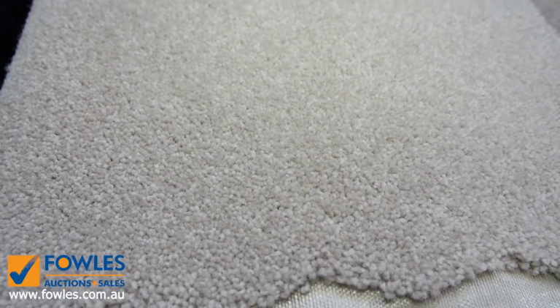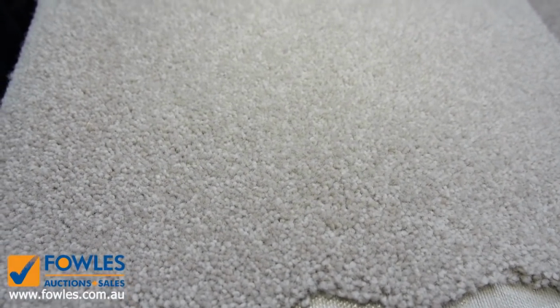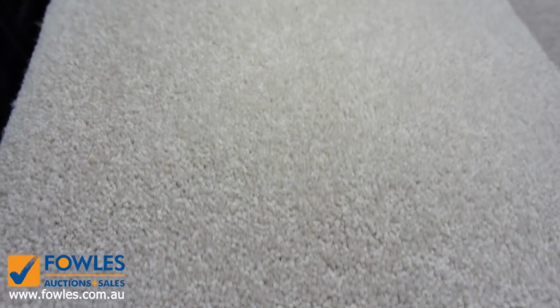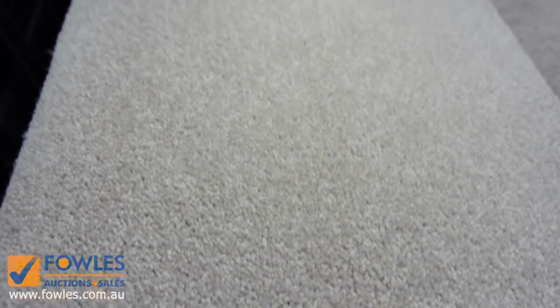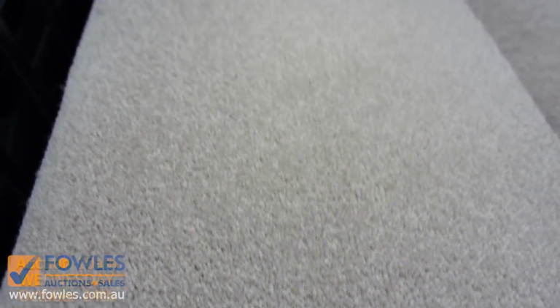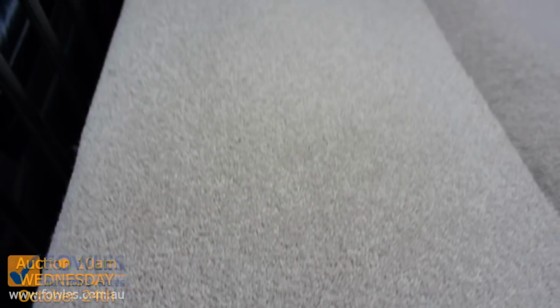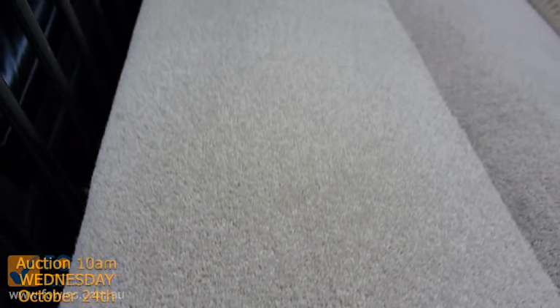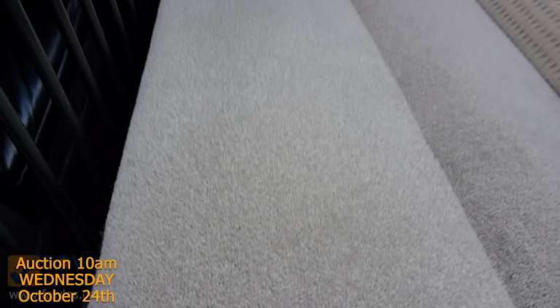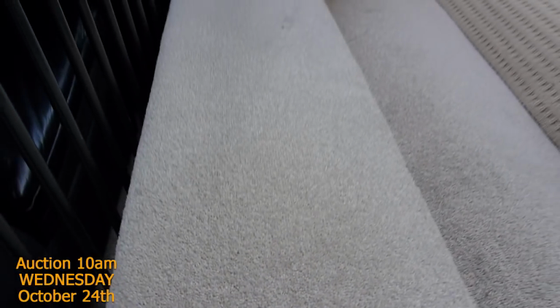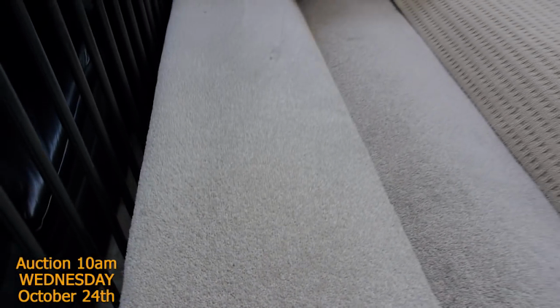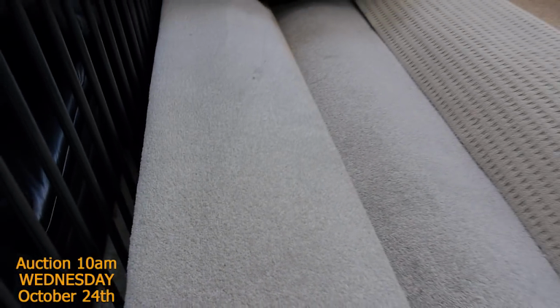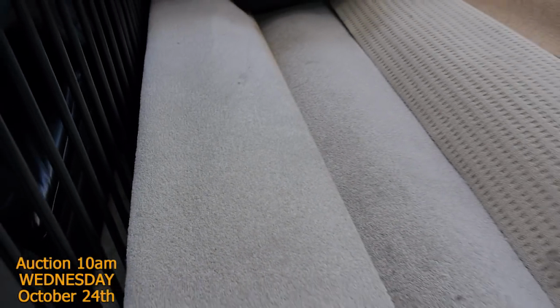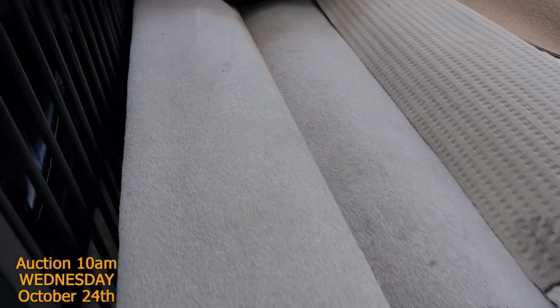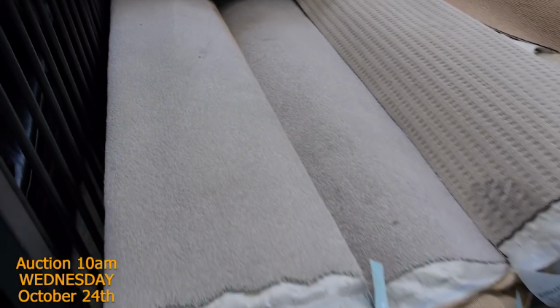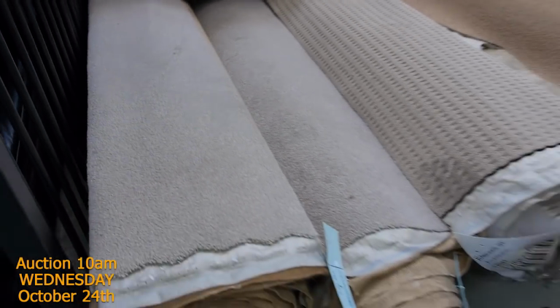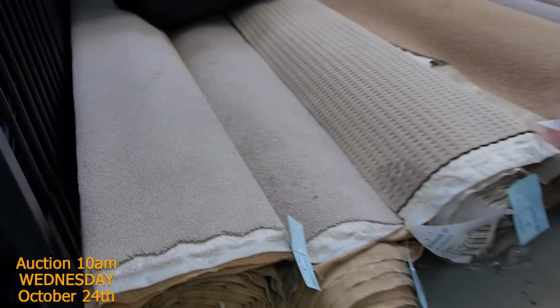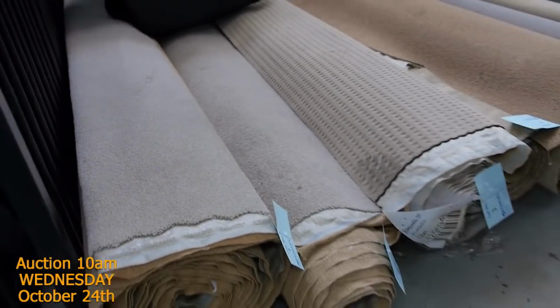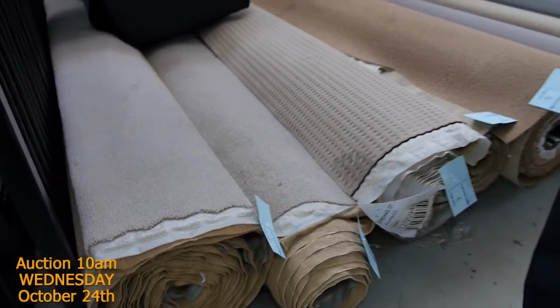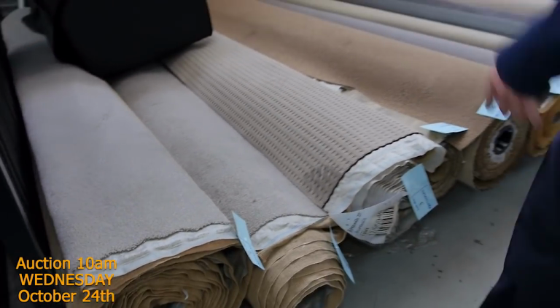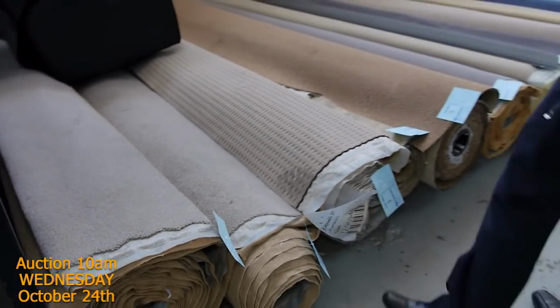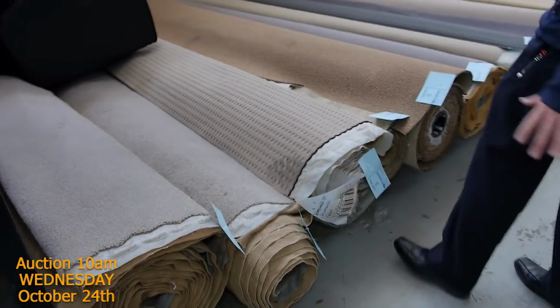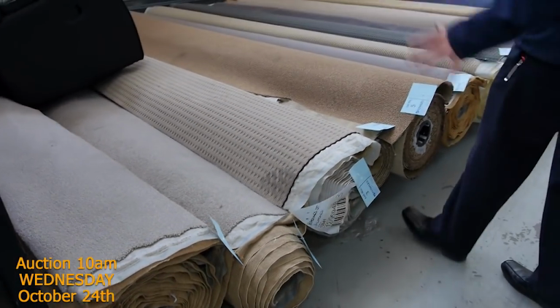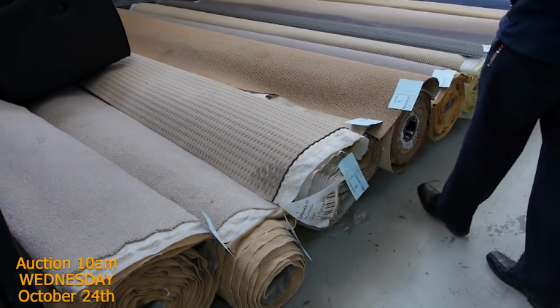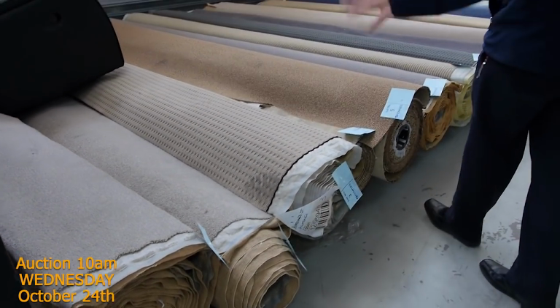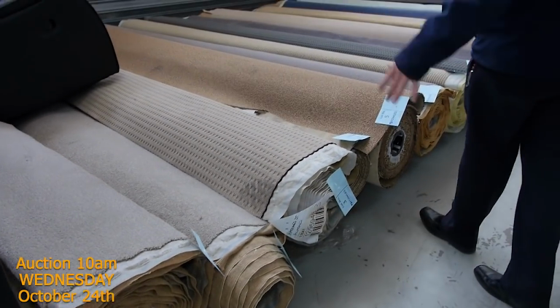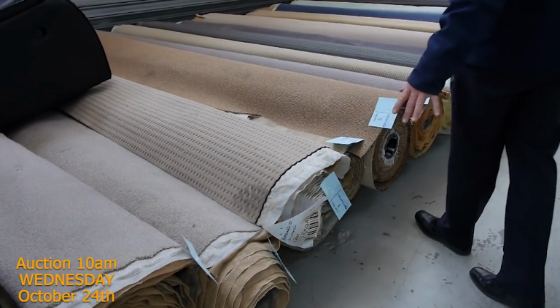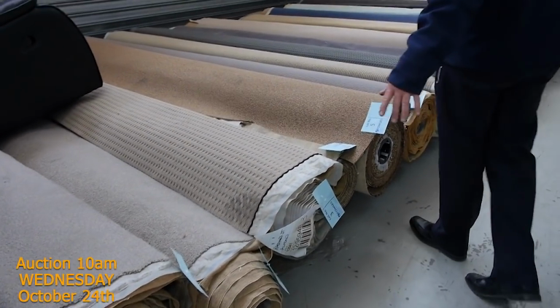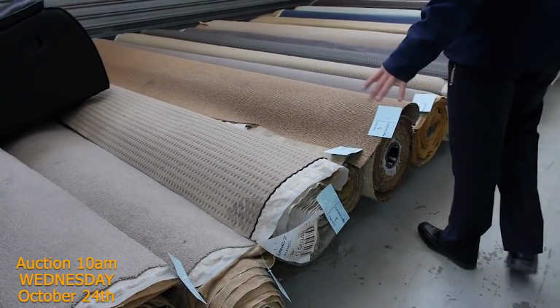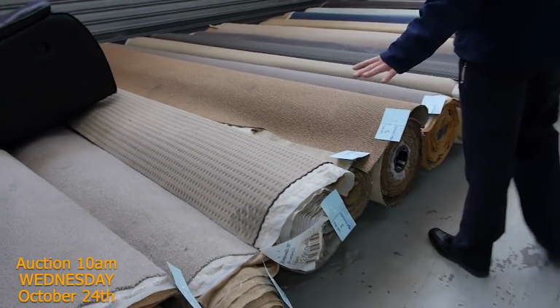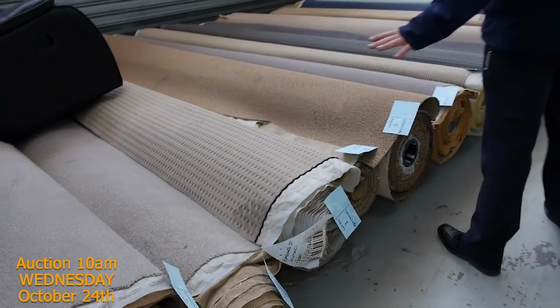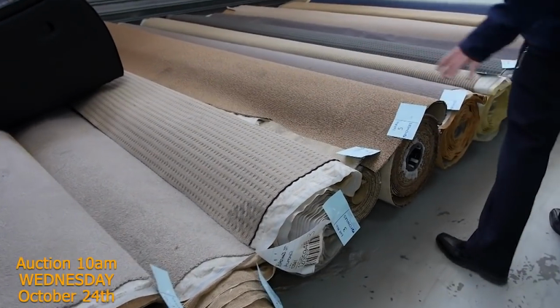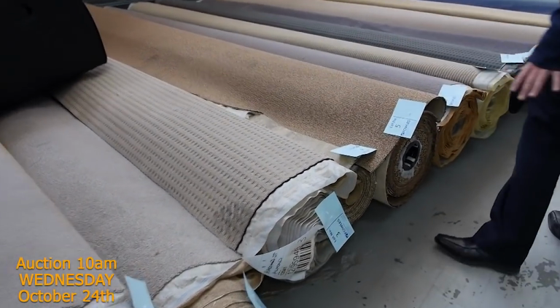That would normally retail at around $140 a metre and we're going to clear it out. It'll start from $25 a metre — it'll sell to the highest bidder but it'll probably sell for around $30 to $35.